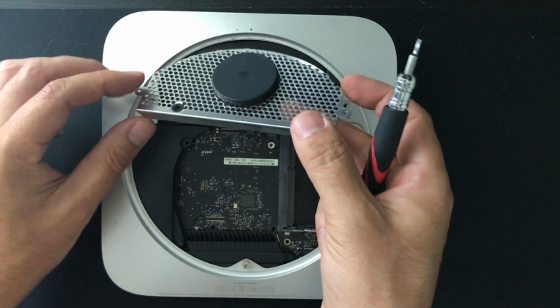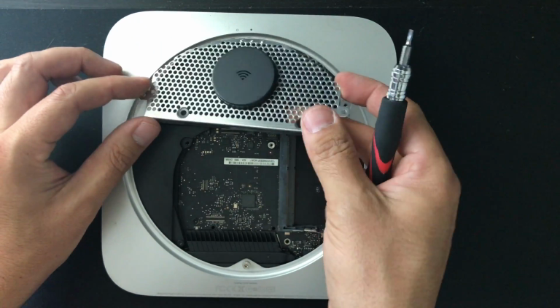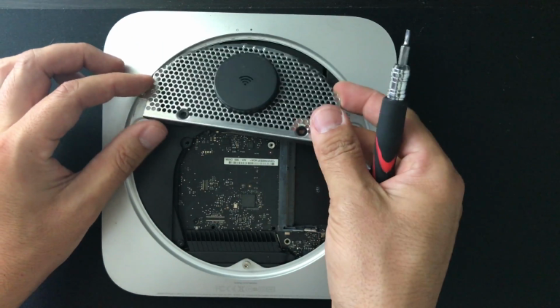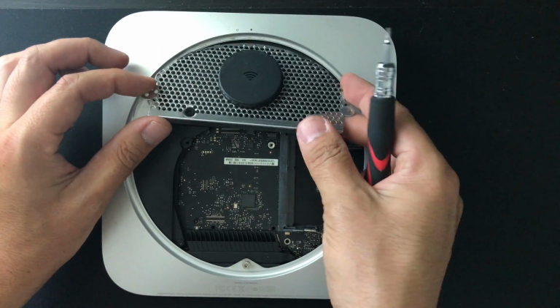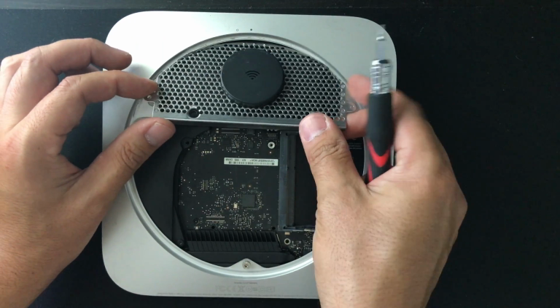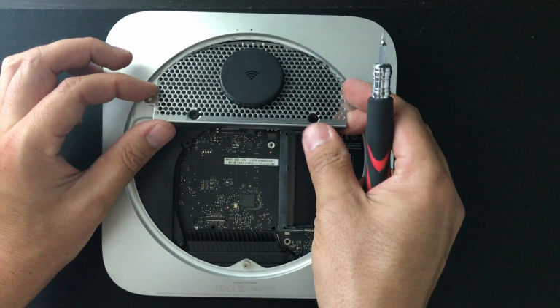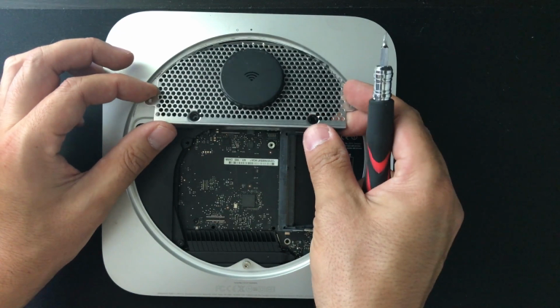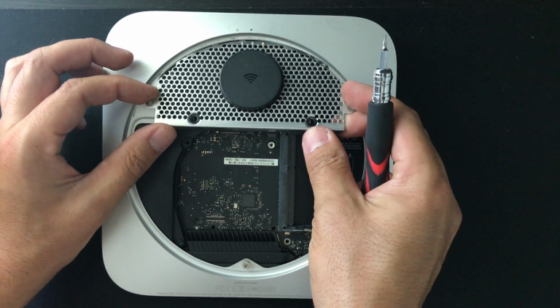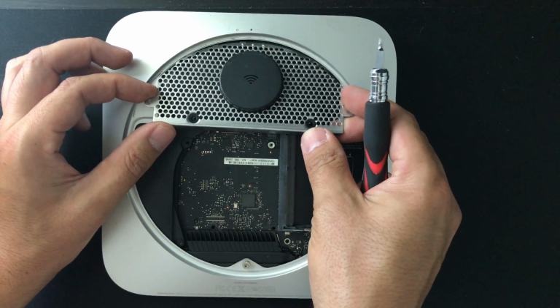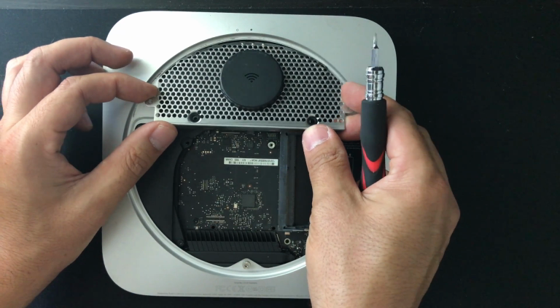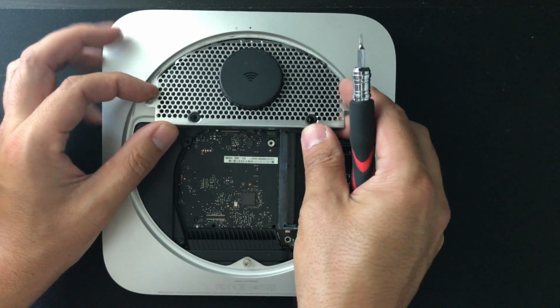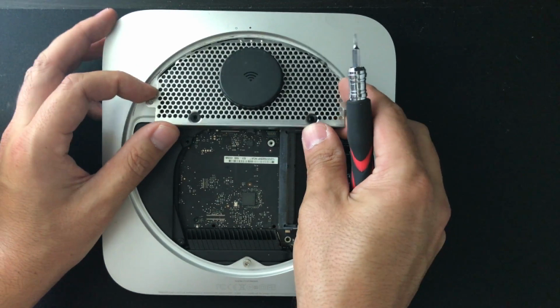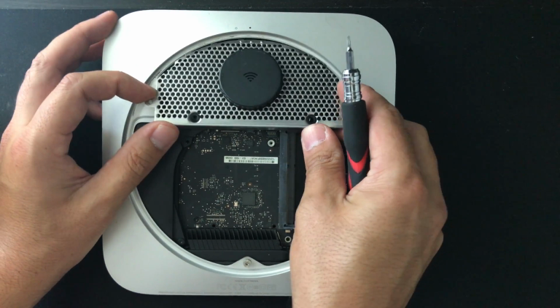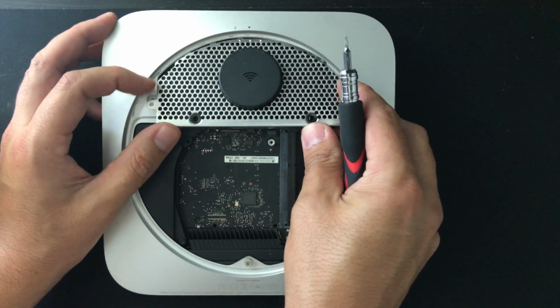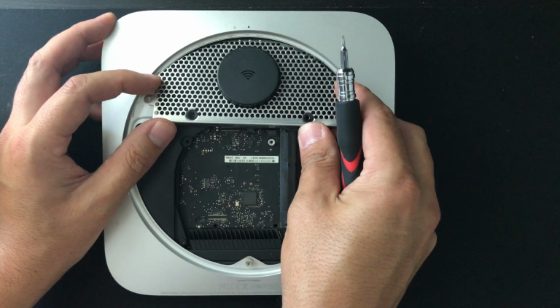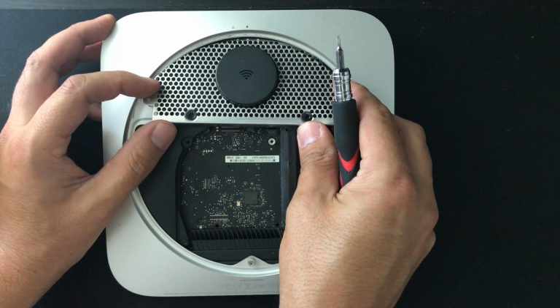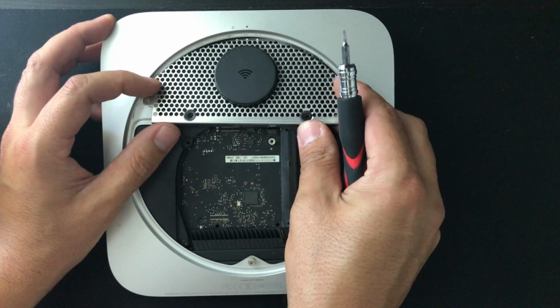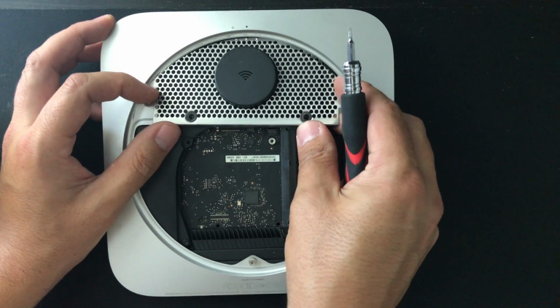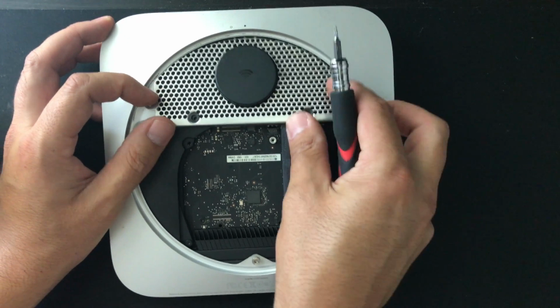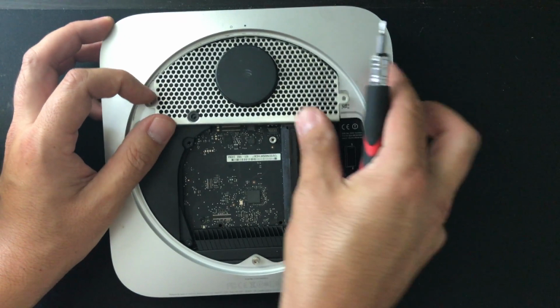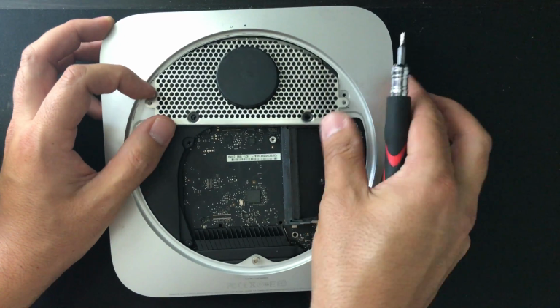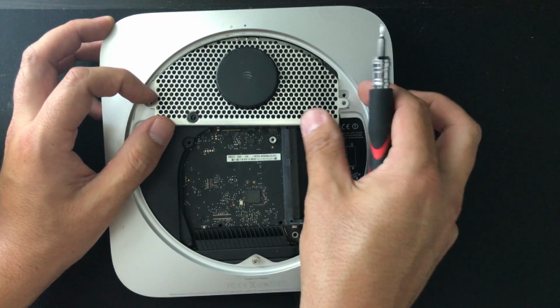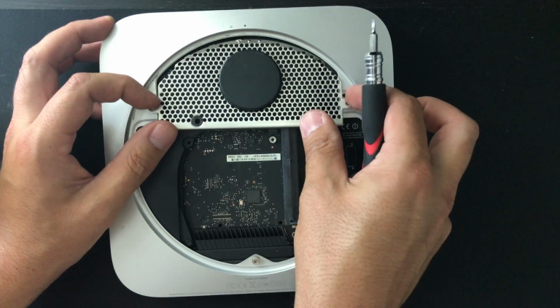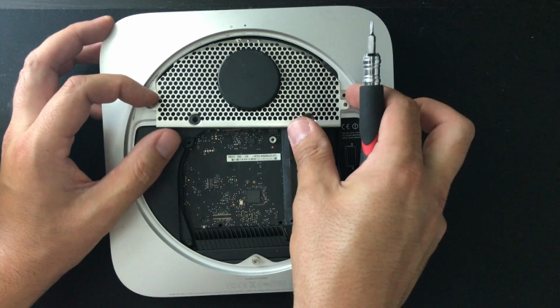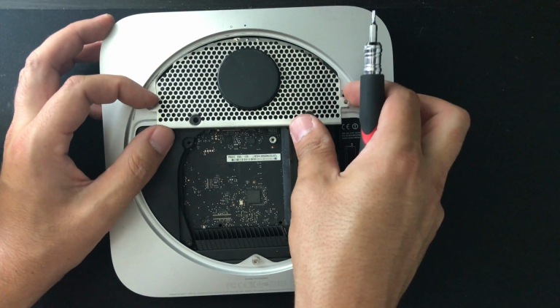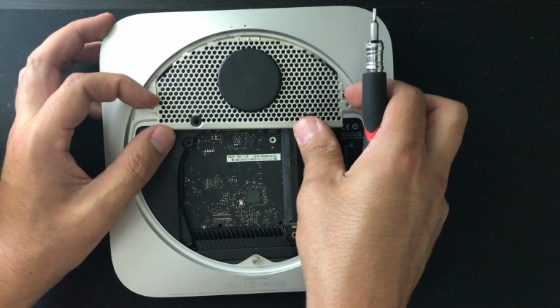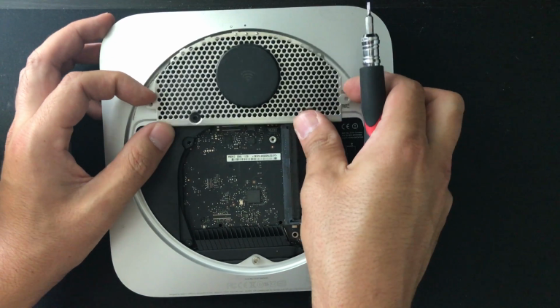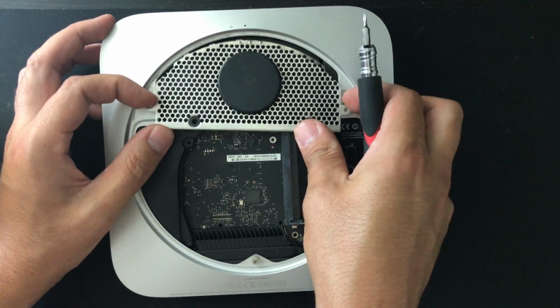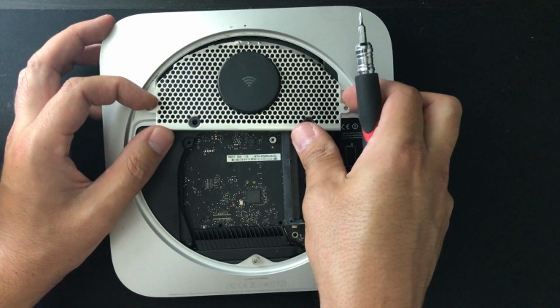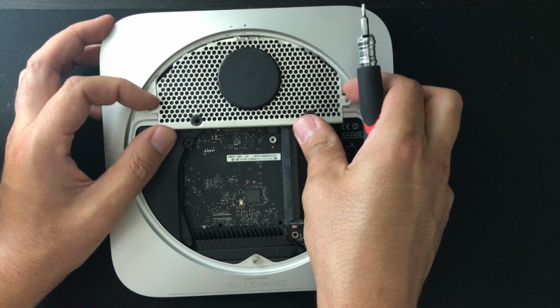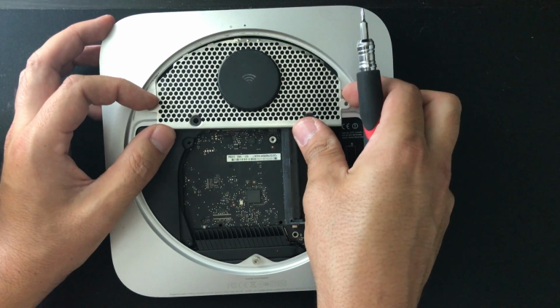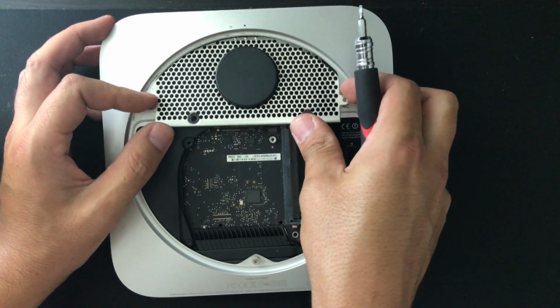Next, we need to place the Wi-Fi antenna back using the four screws that you hopefully did not lose.